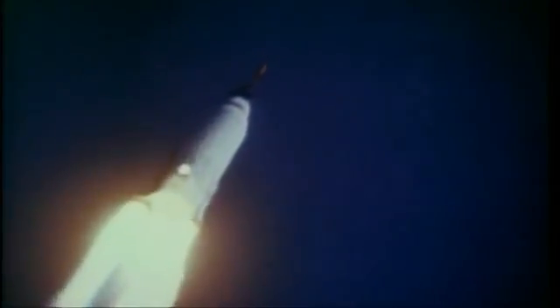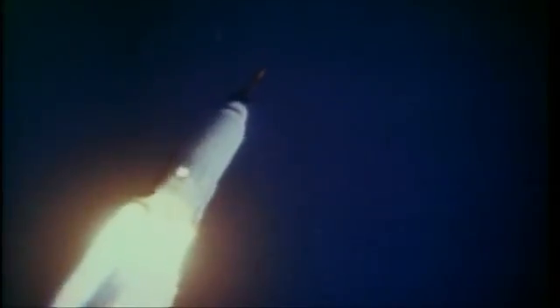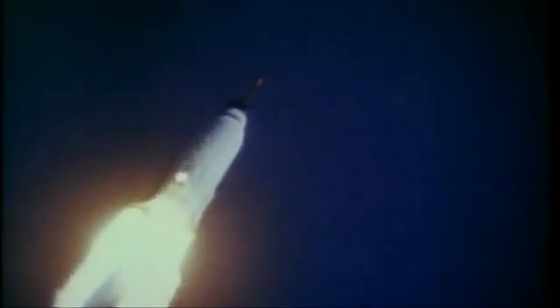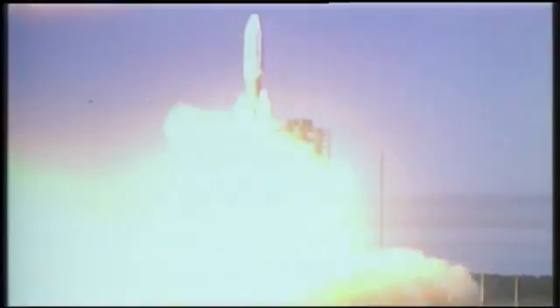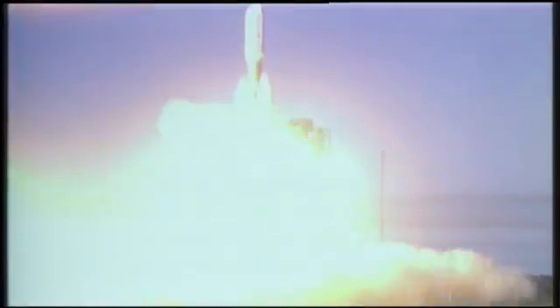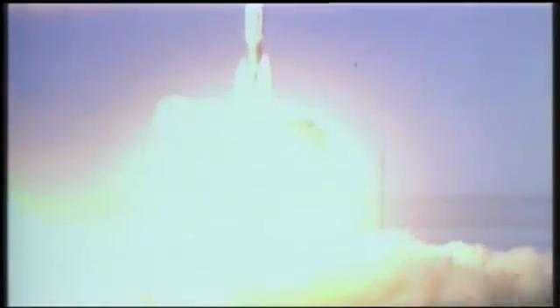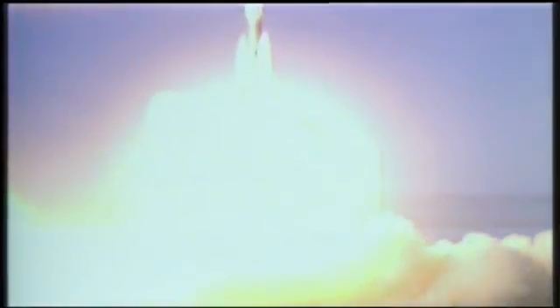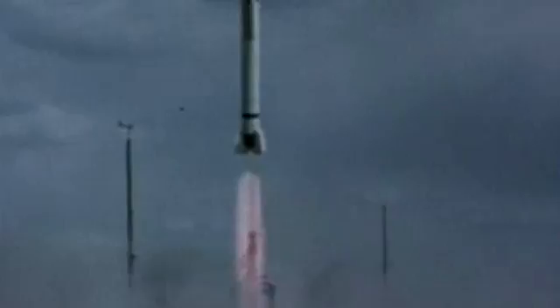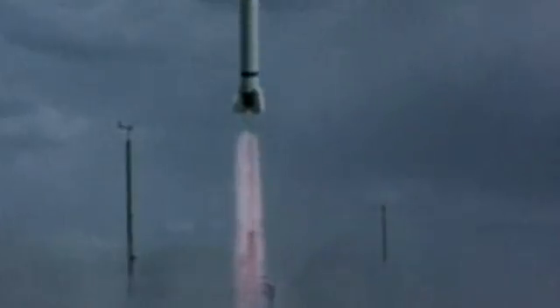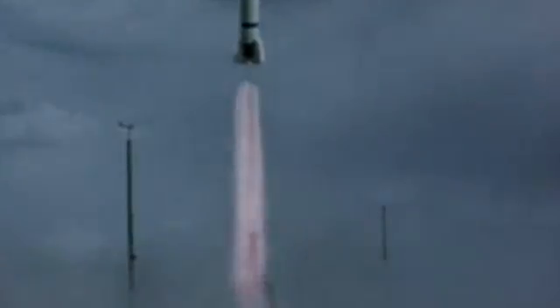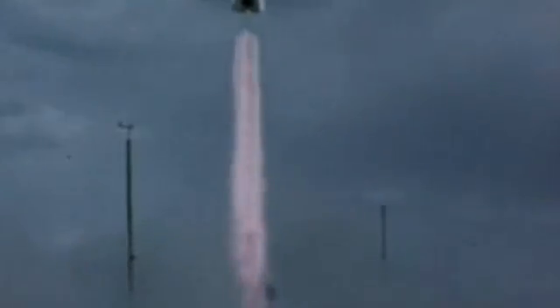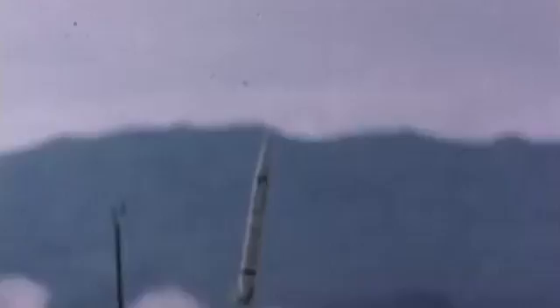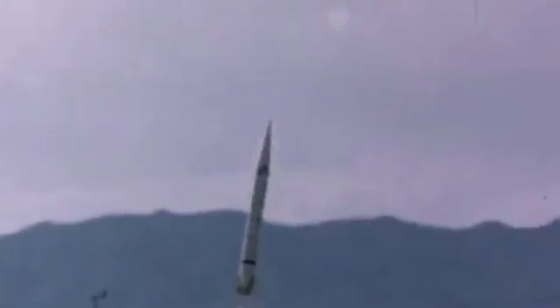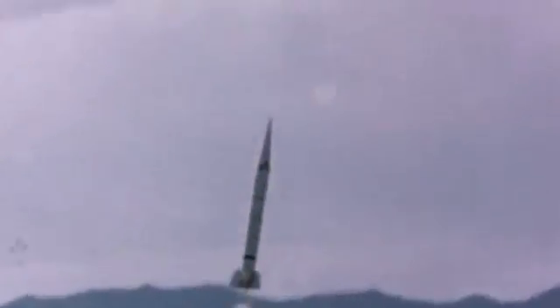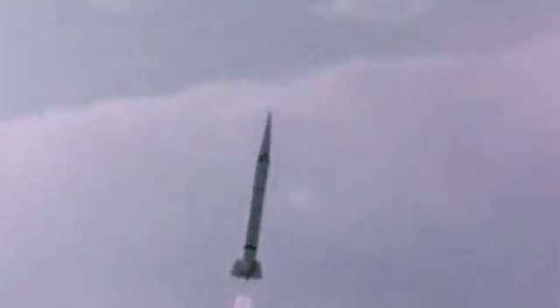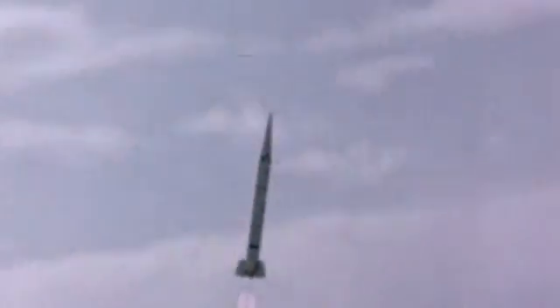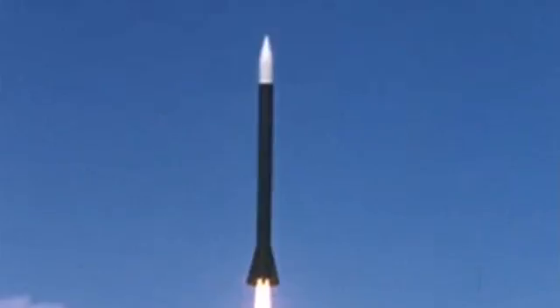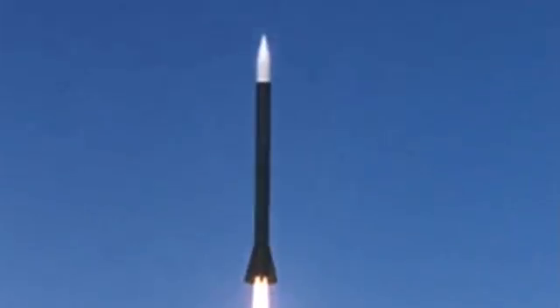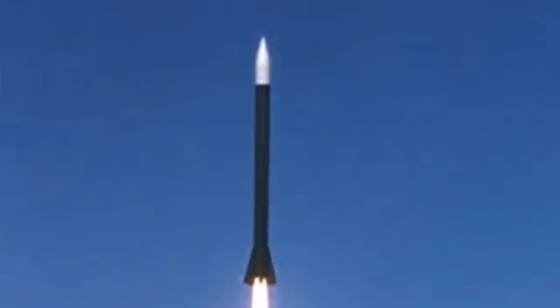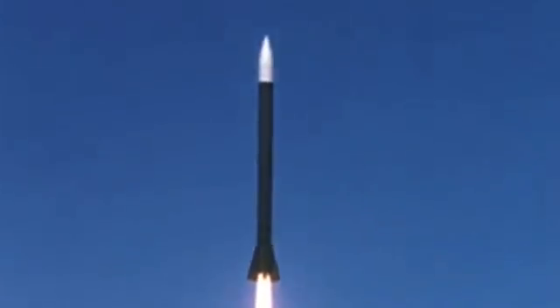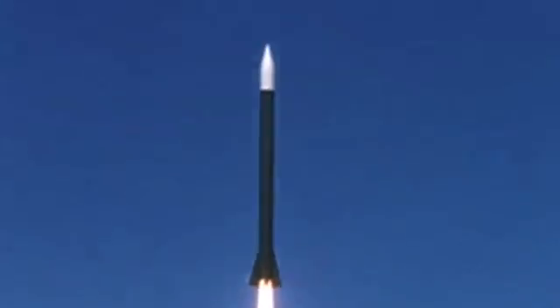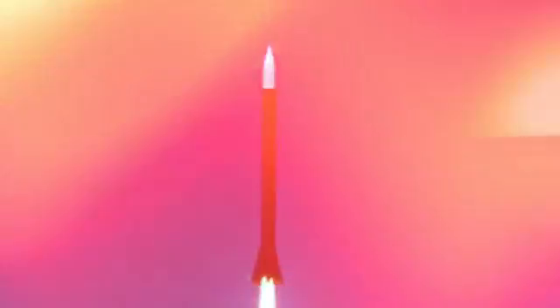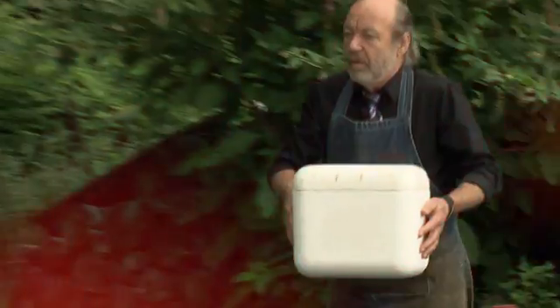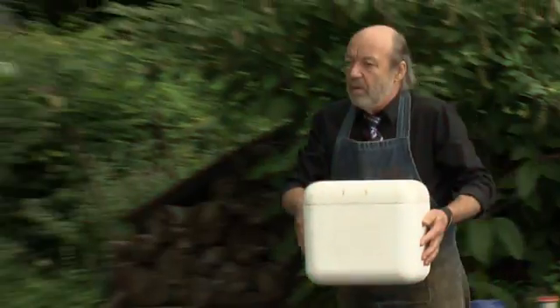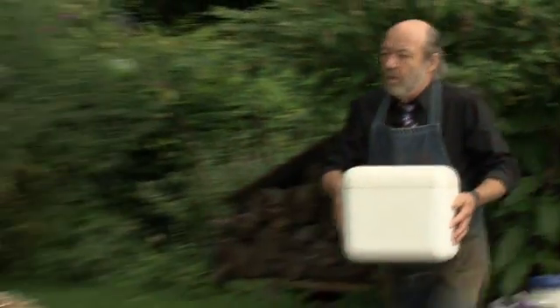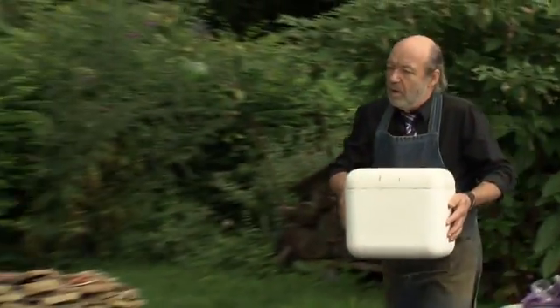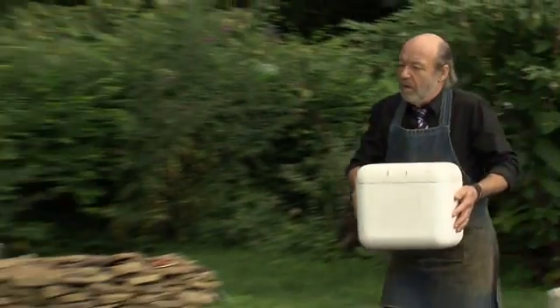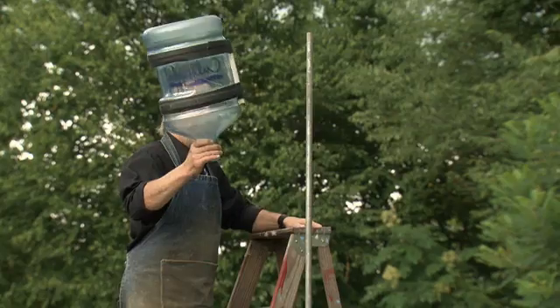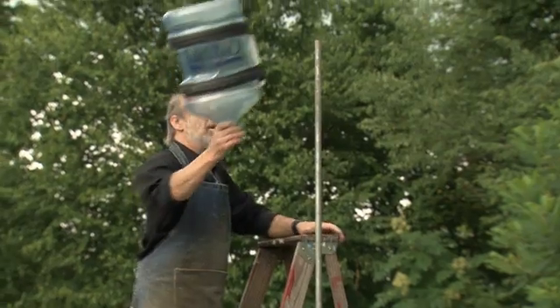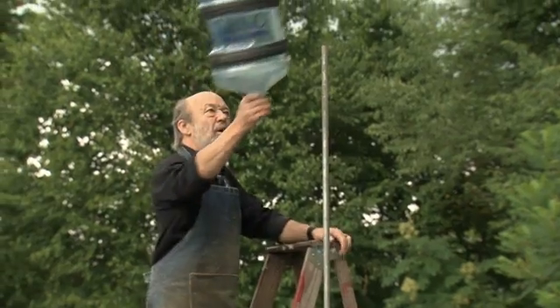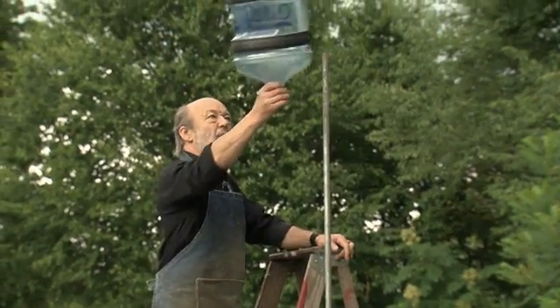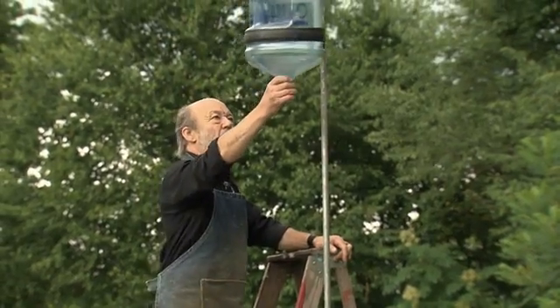Rocket launches have inspired and enthralled since the dawn of the space age. Today we're adding to that majesty.